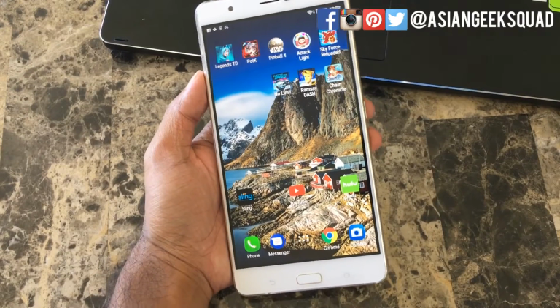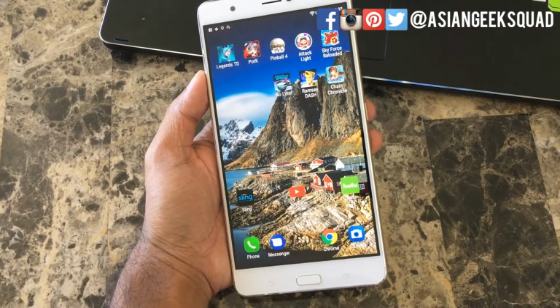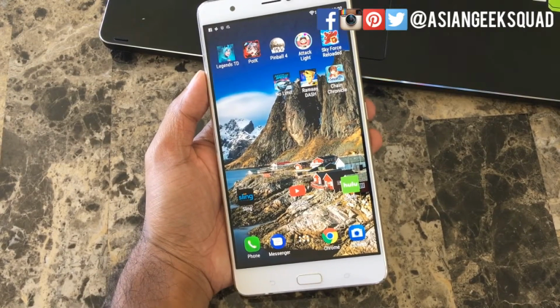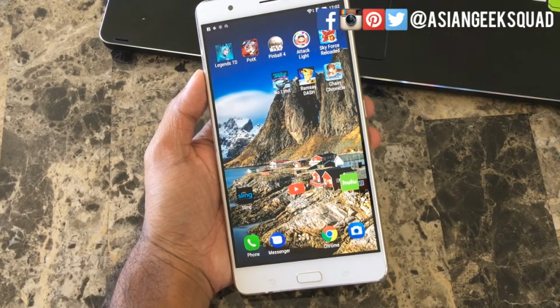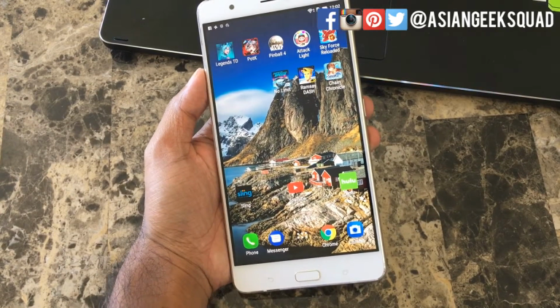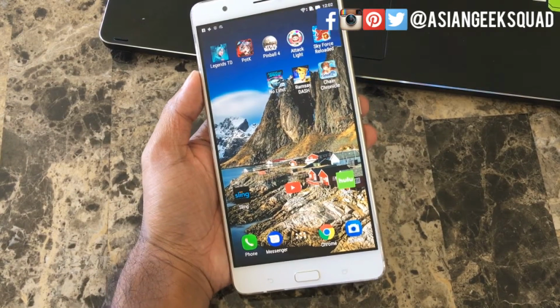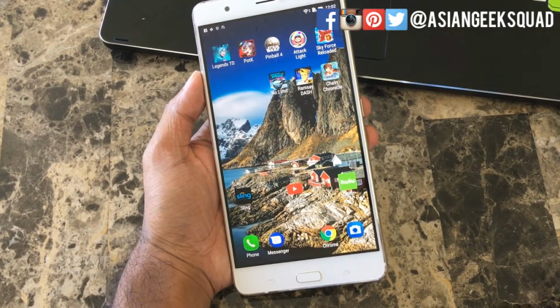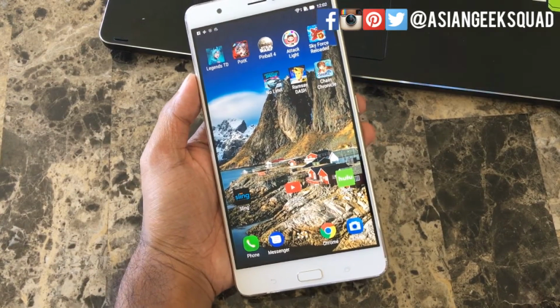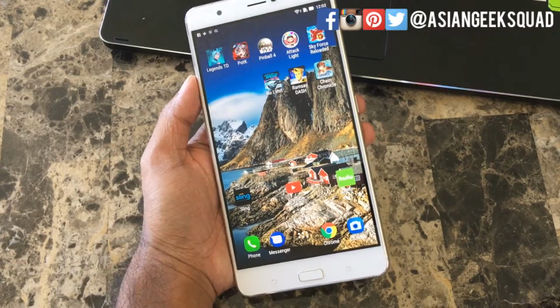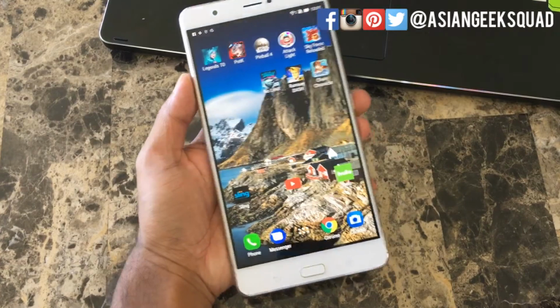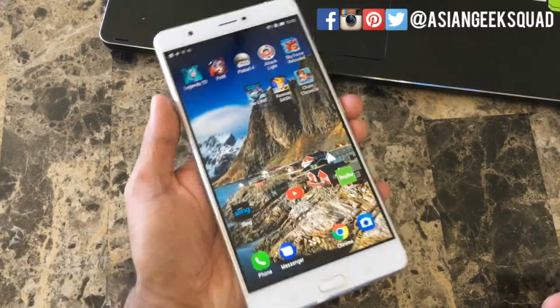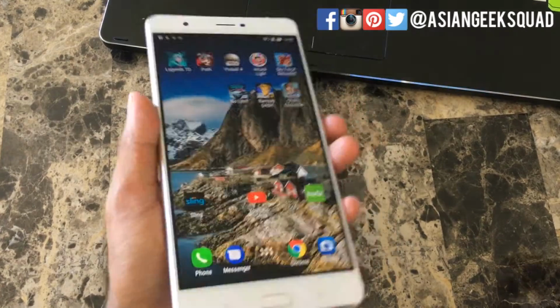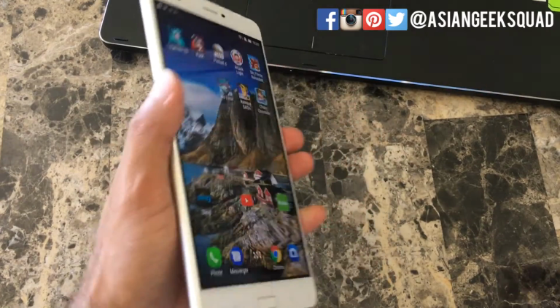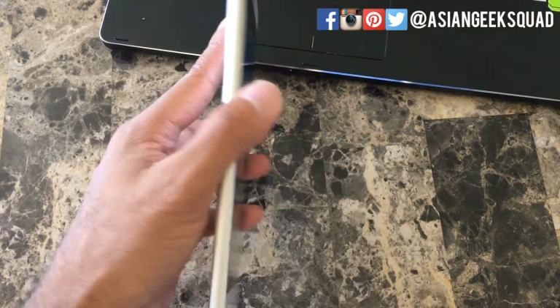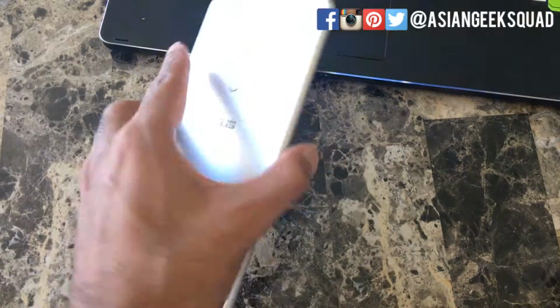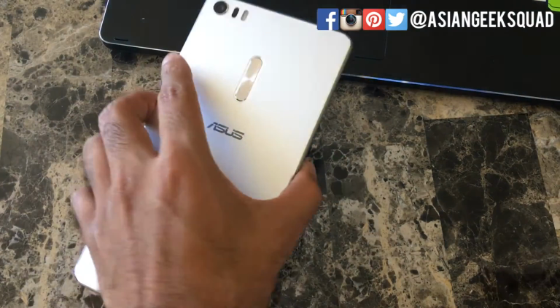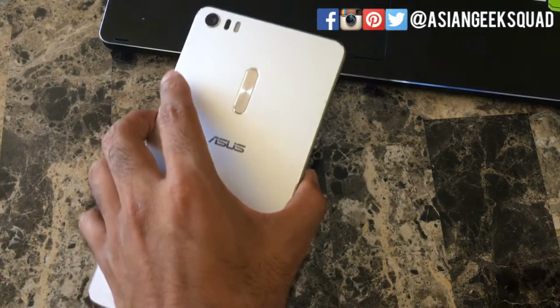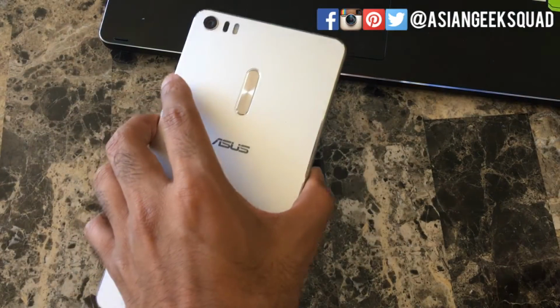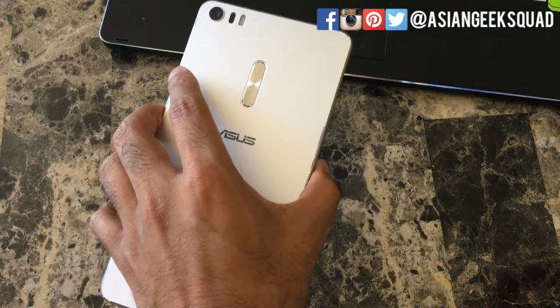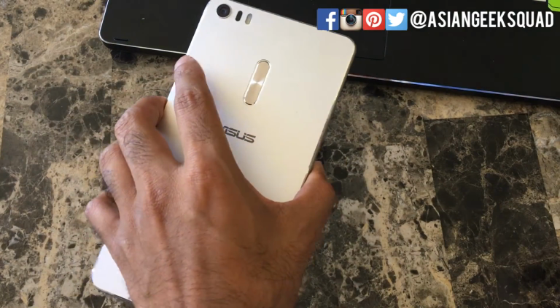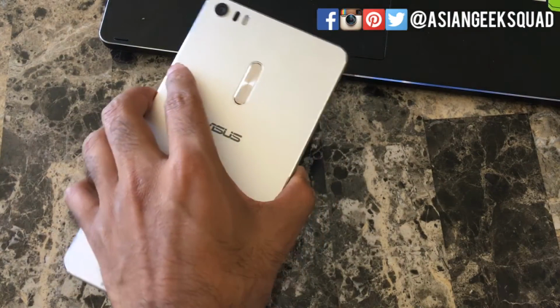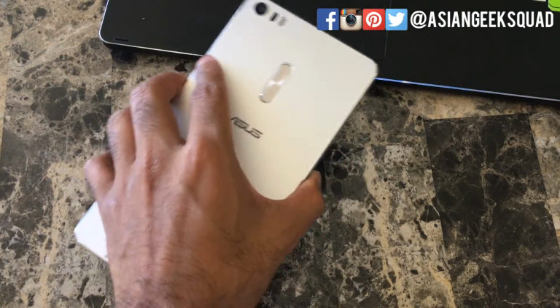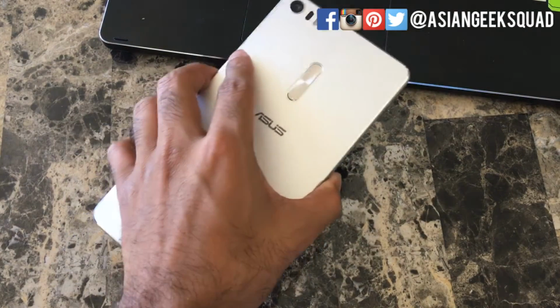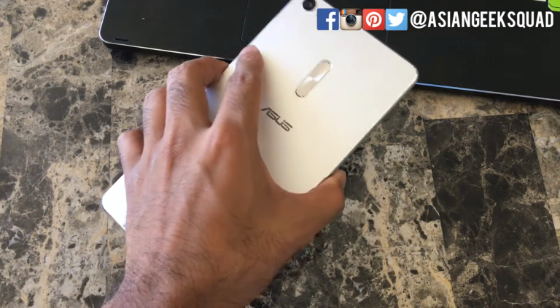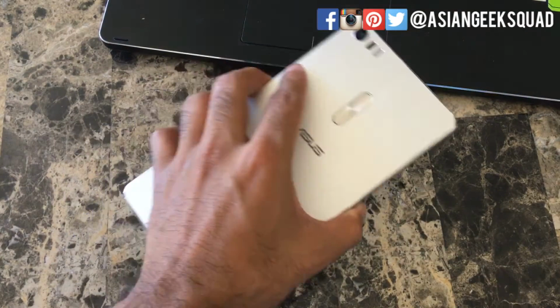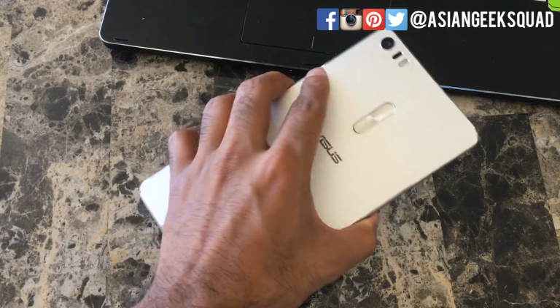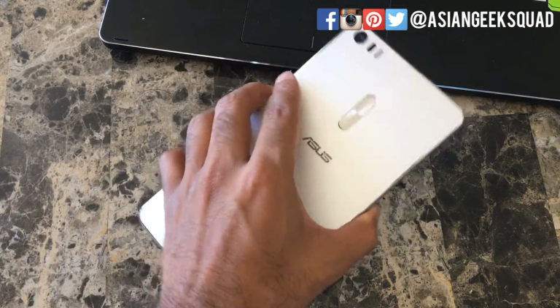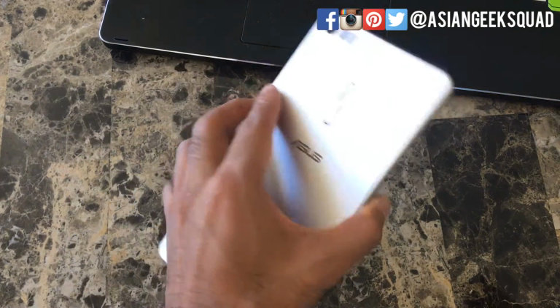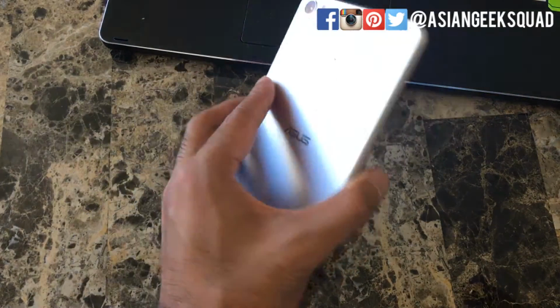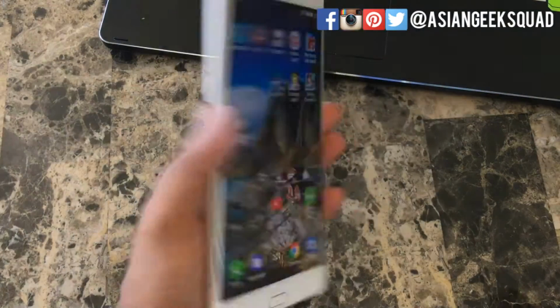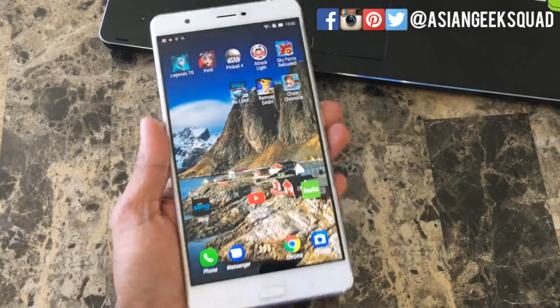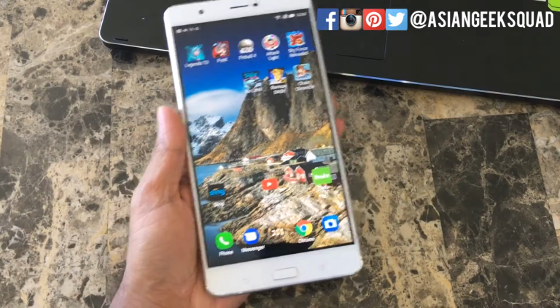Aloha everyone, this is Max with Asian Geek Squad, and today we are here with the Asus Zenfone 3 Ultra, and we're going to show you two different ways to take a screenshot.